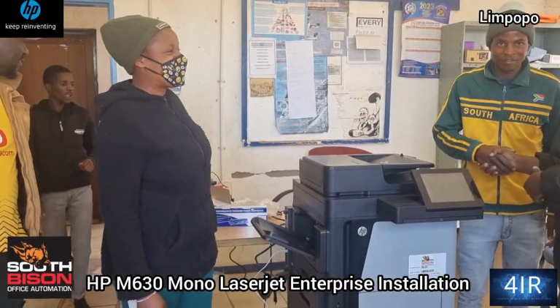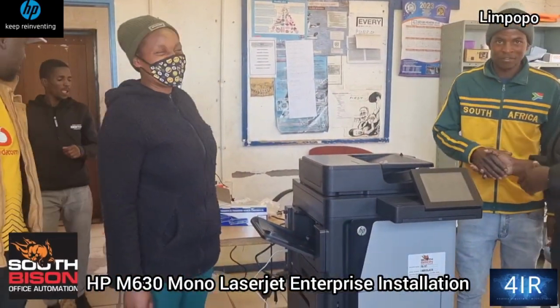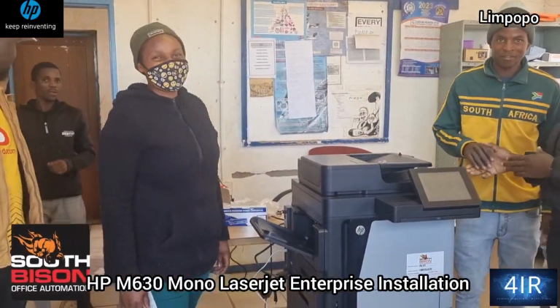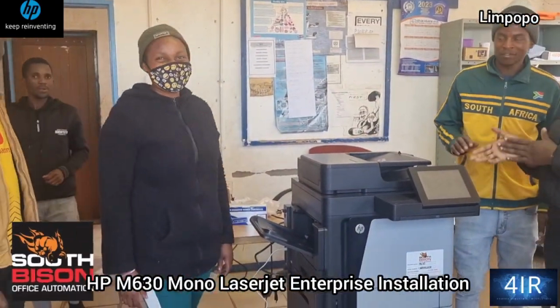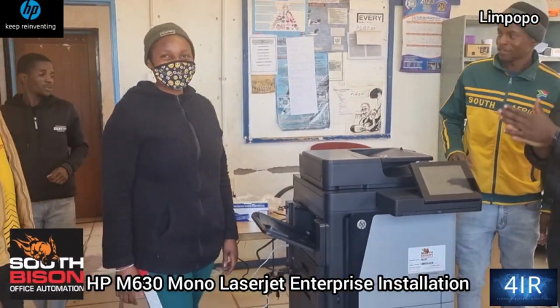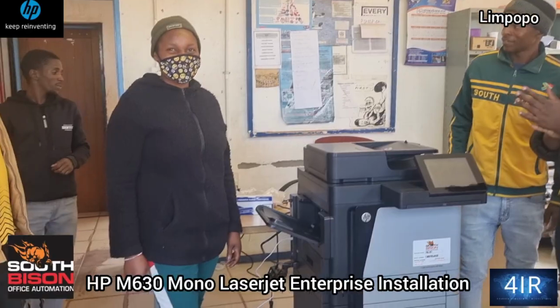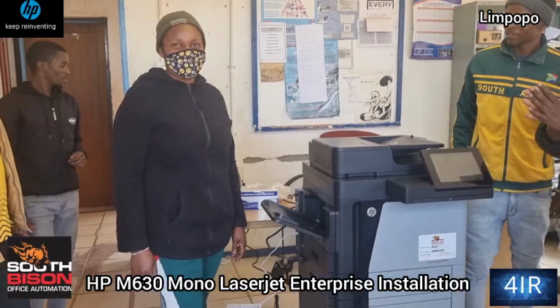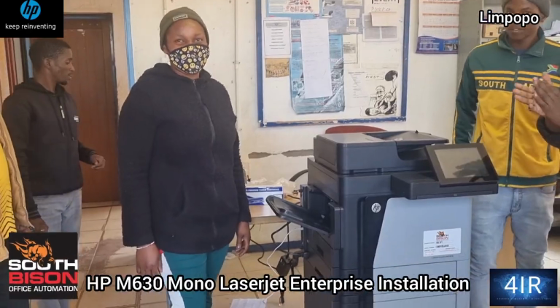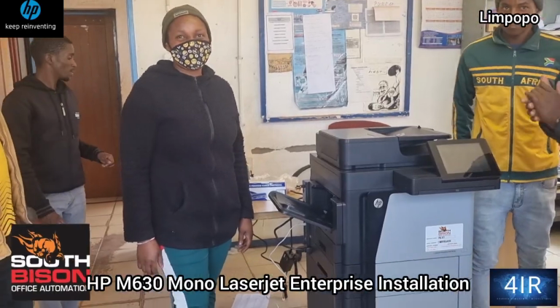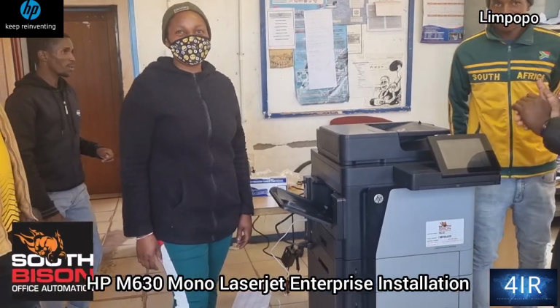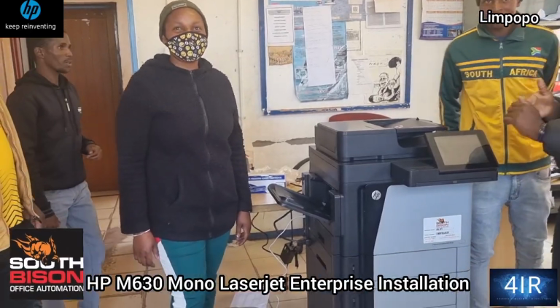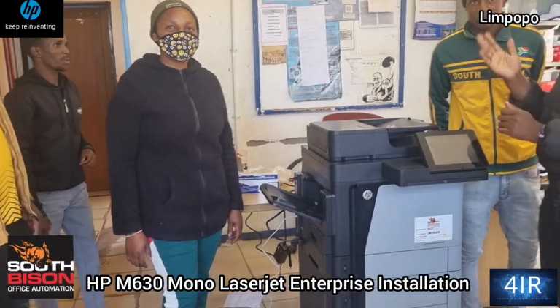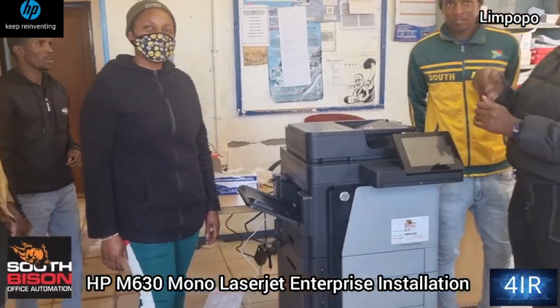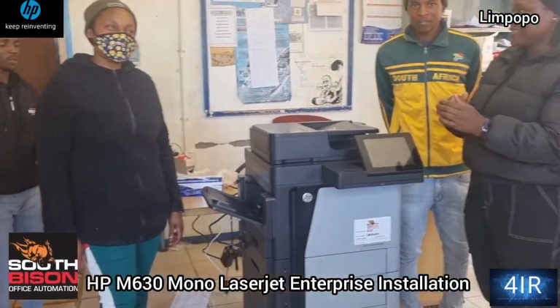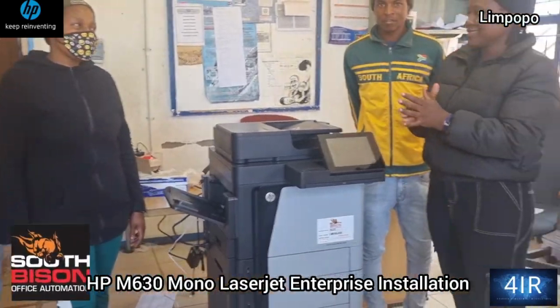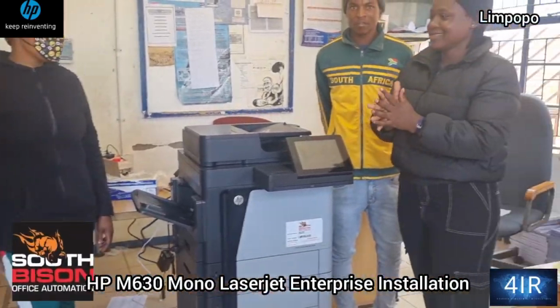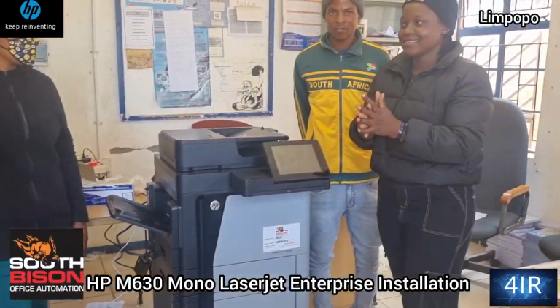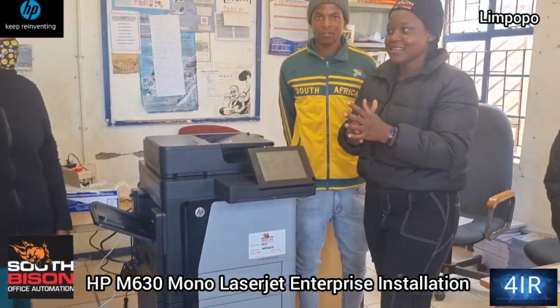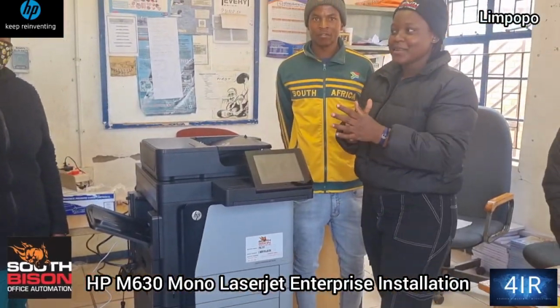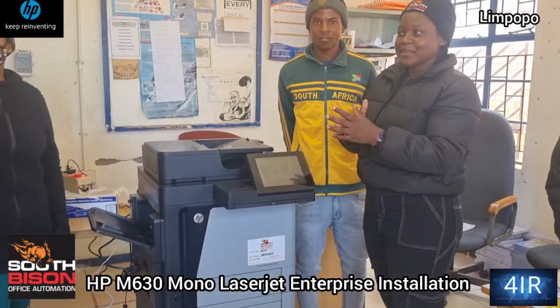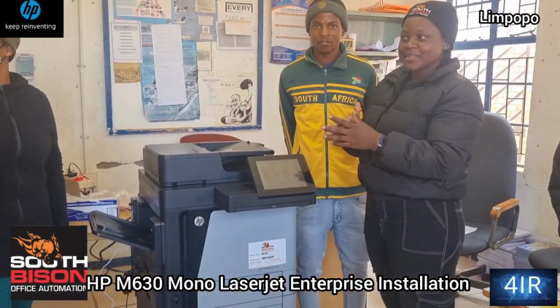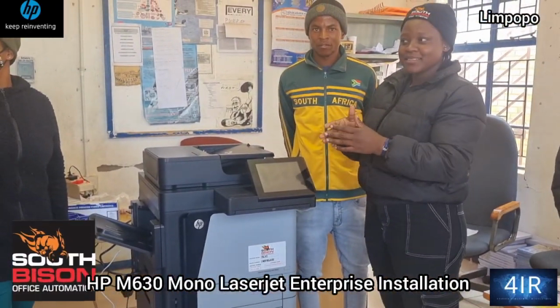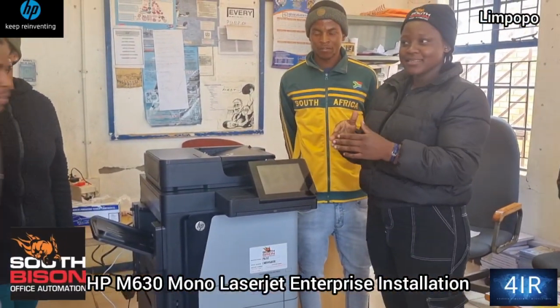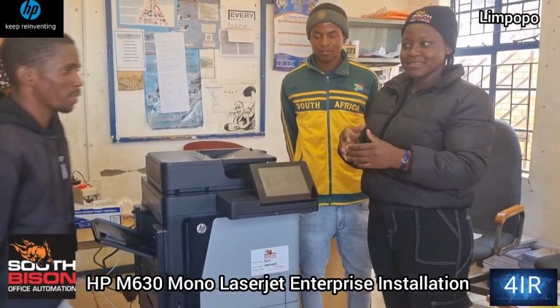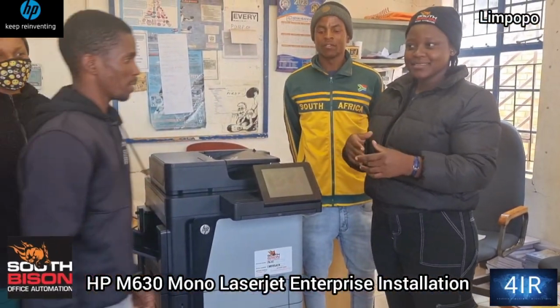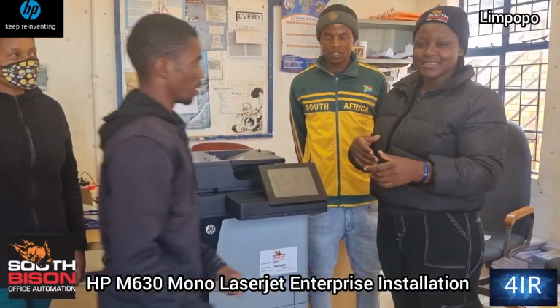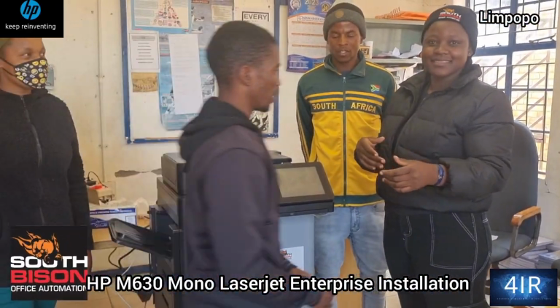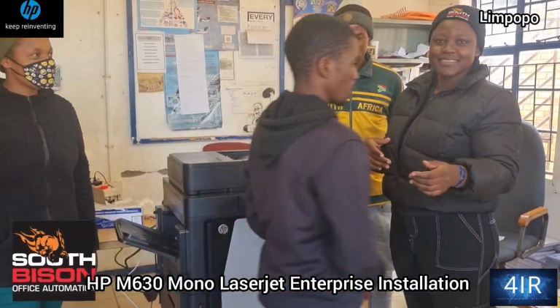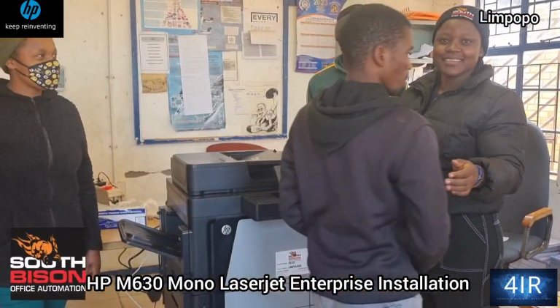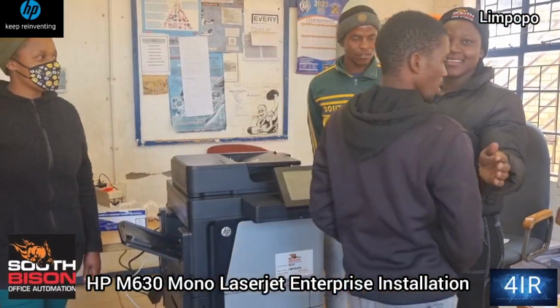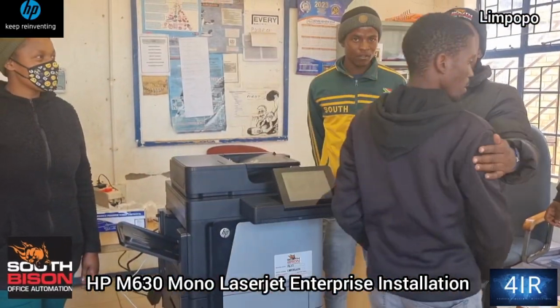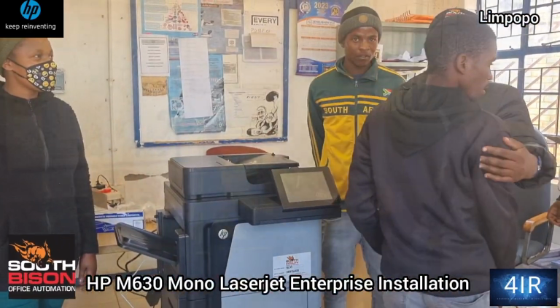You'll be added to the groups and if you have any challenge with the machine, we're available to assist. Well done on the purchase.